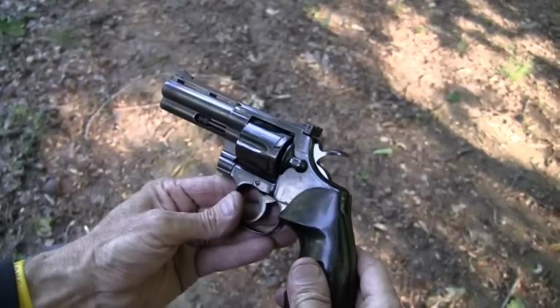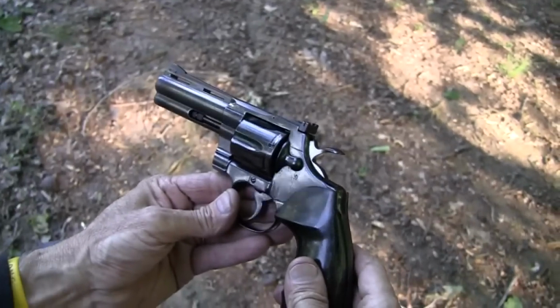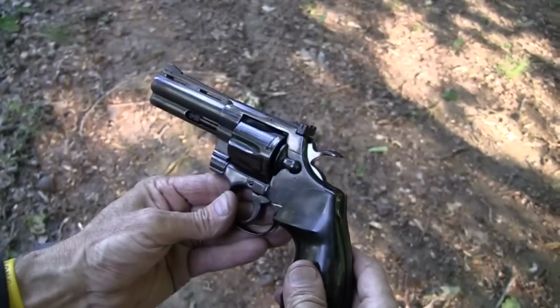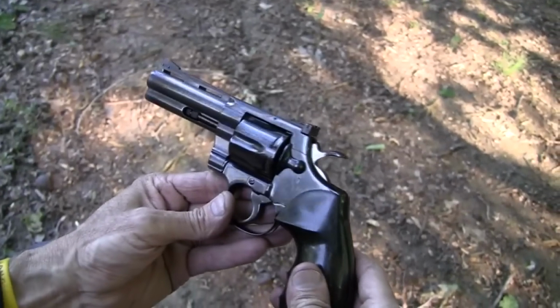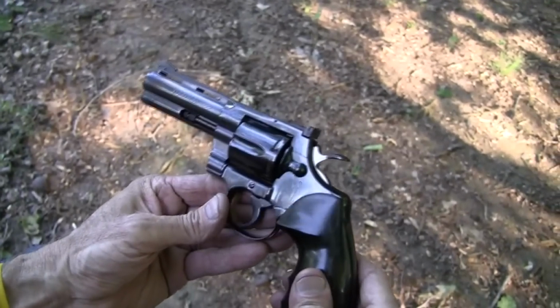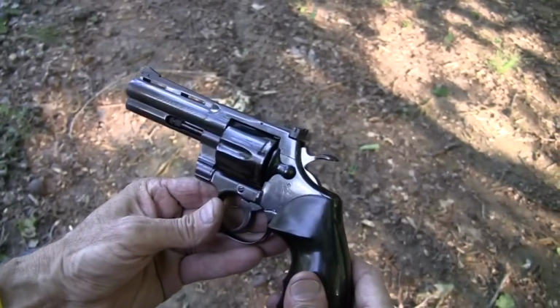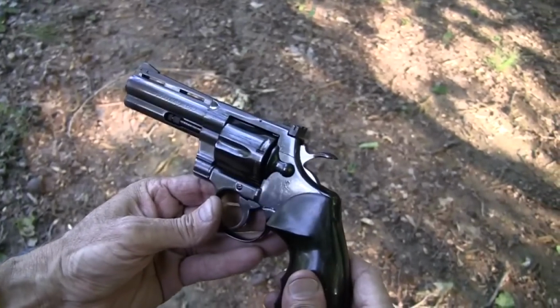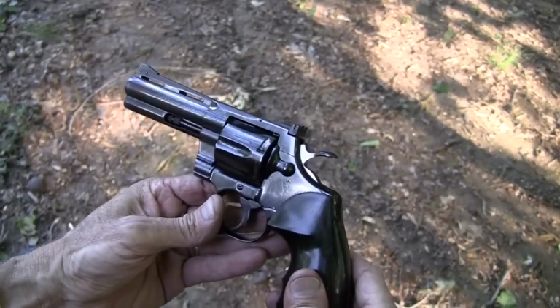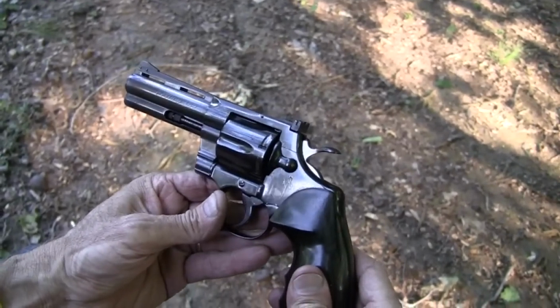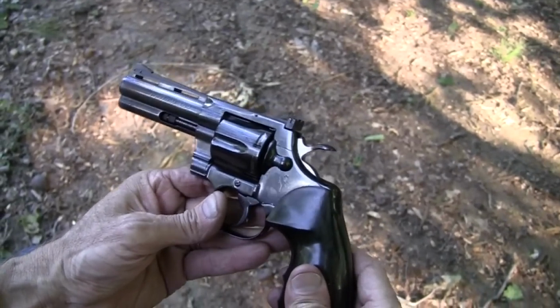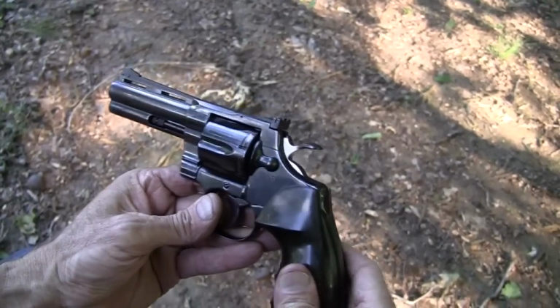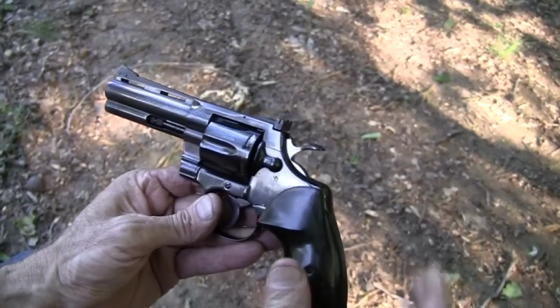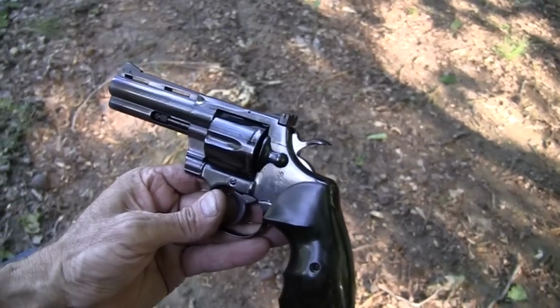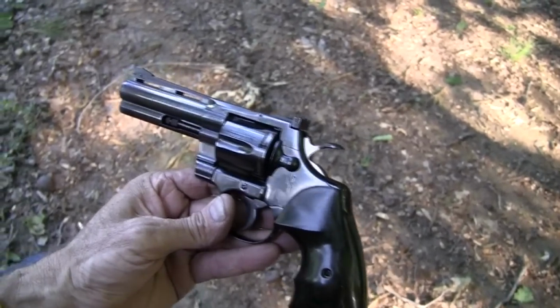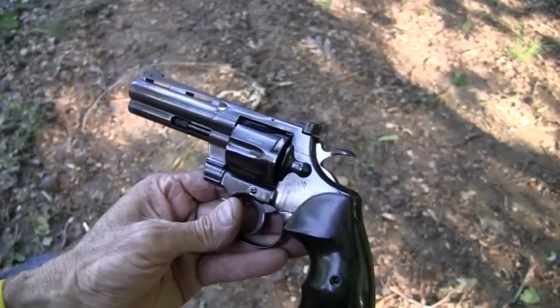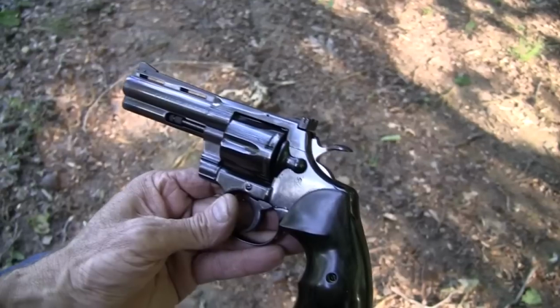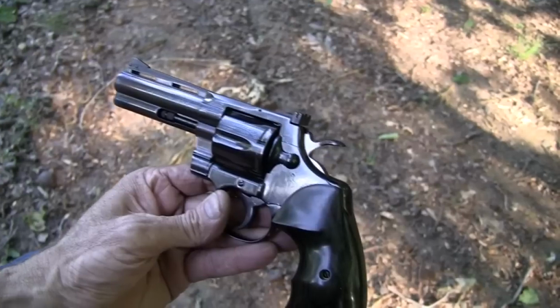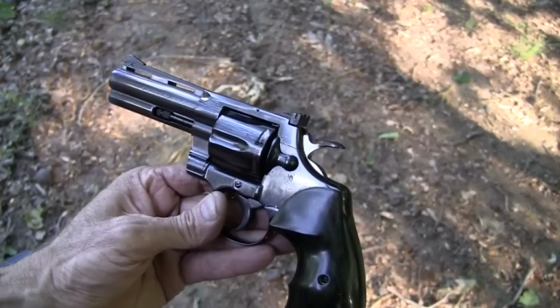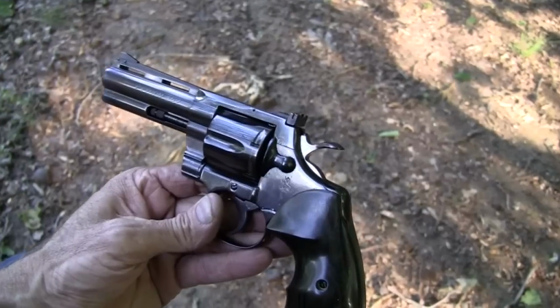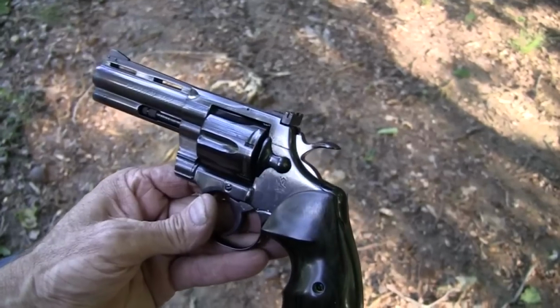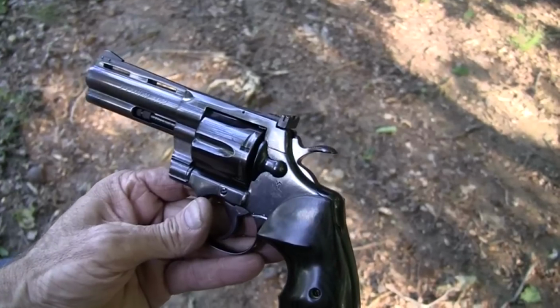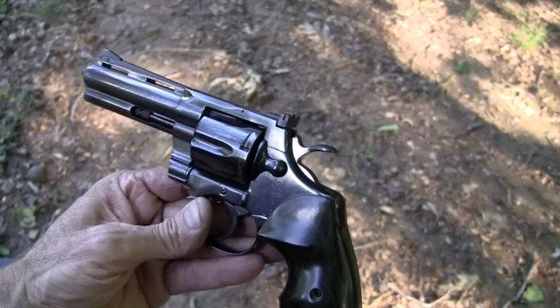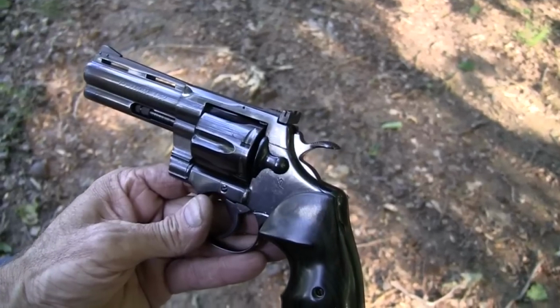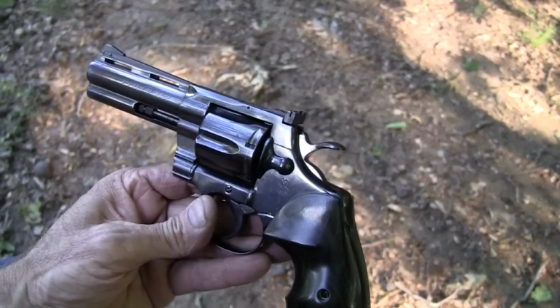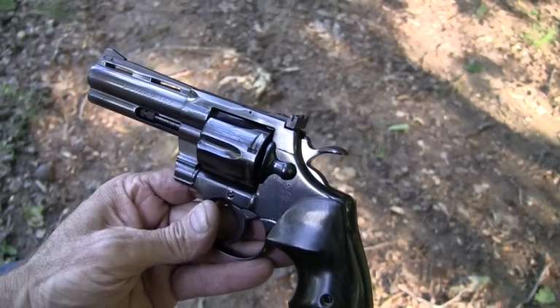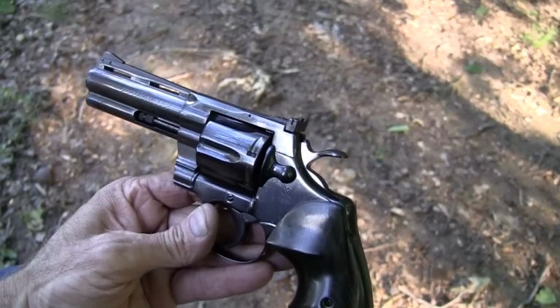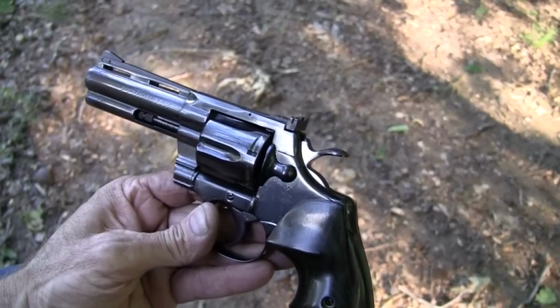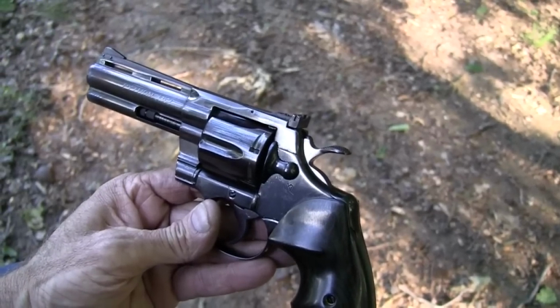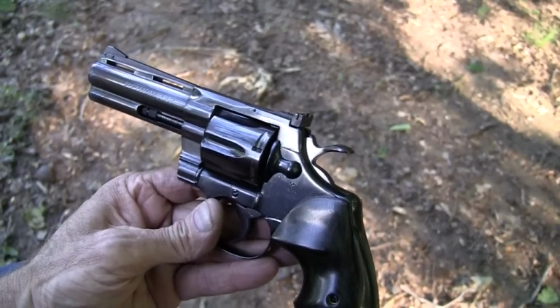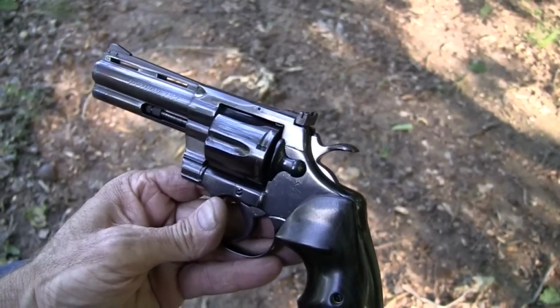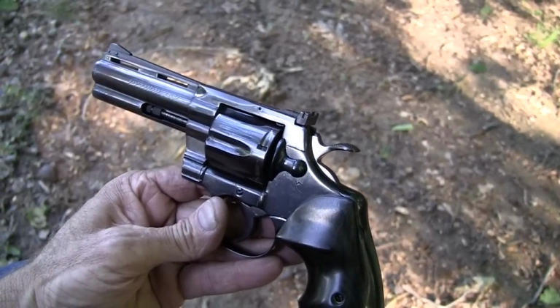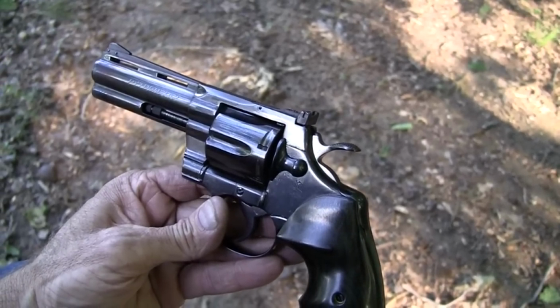Nice gun. Colt Python — what else can you say? Life is good.